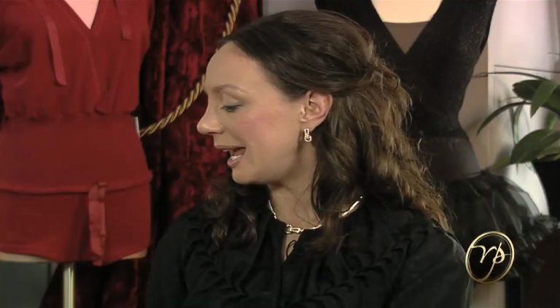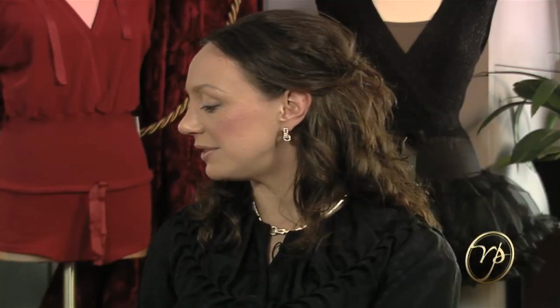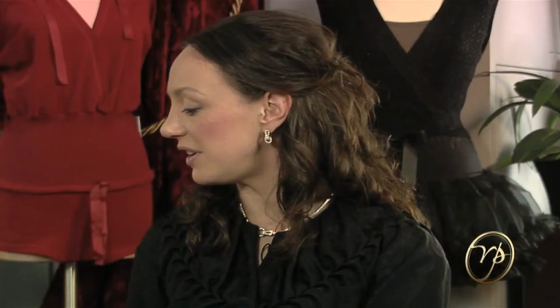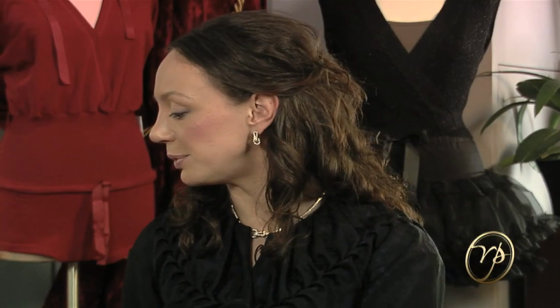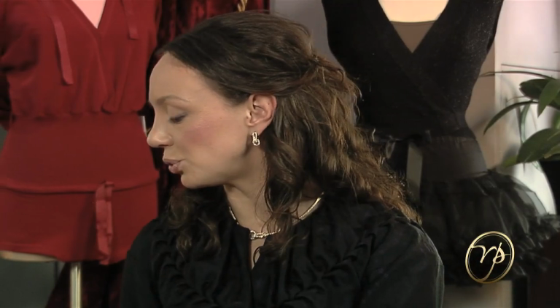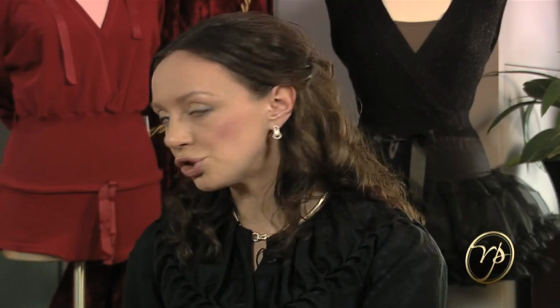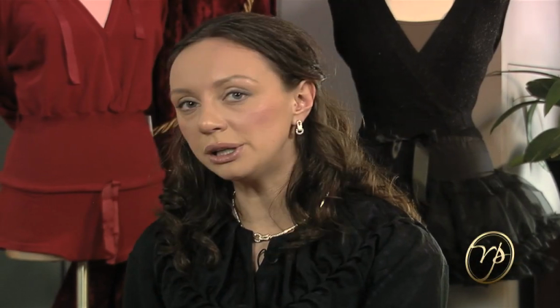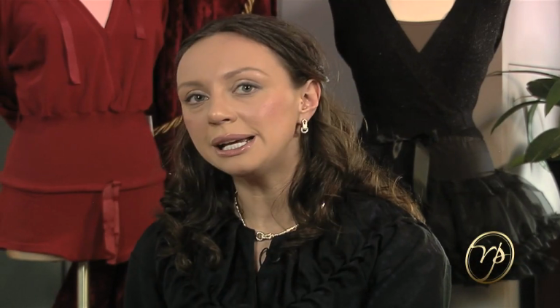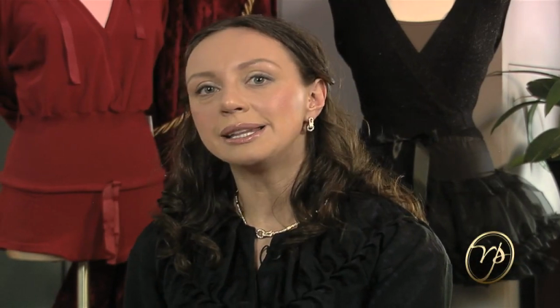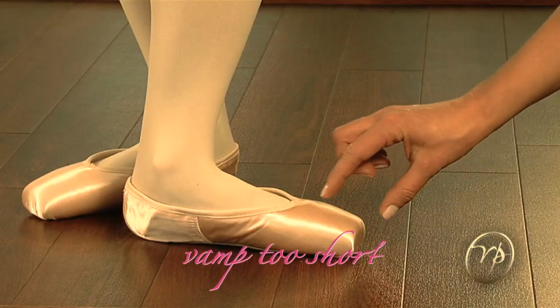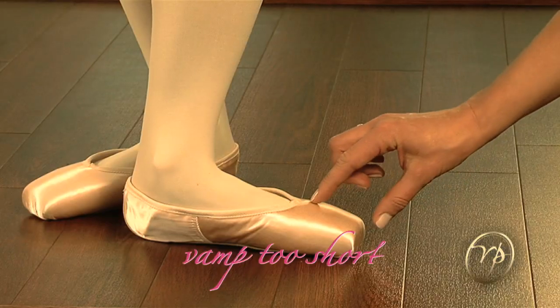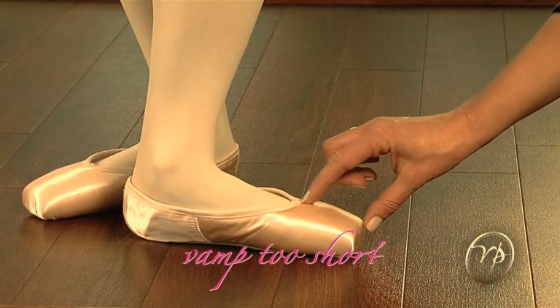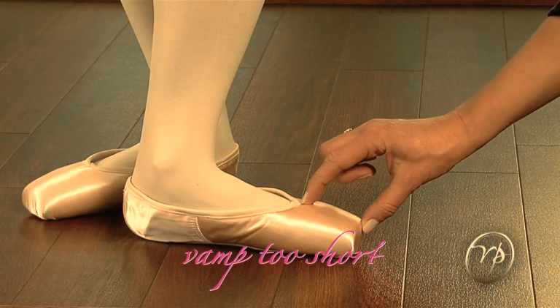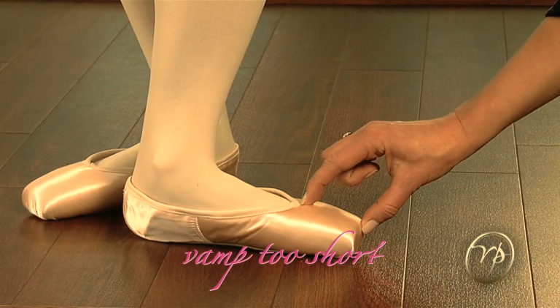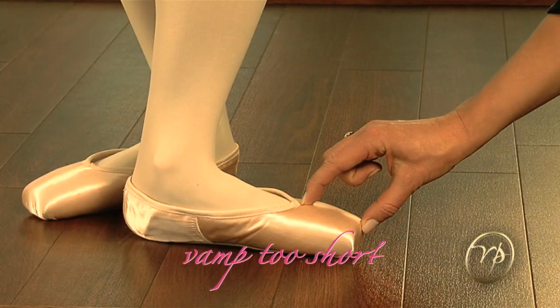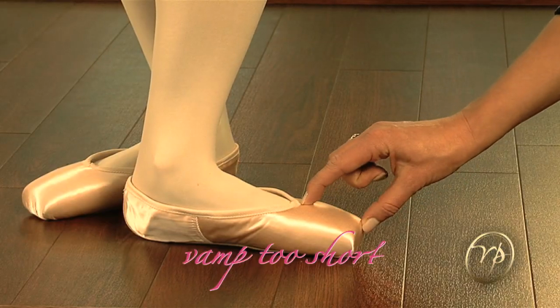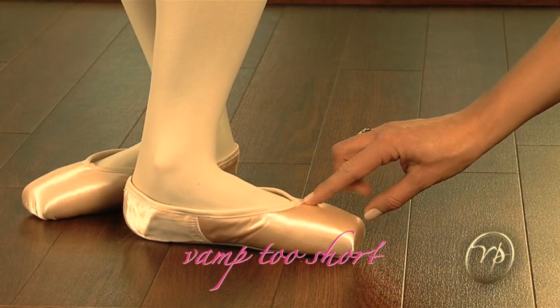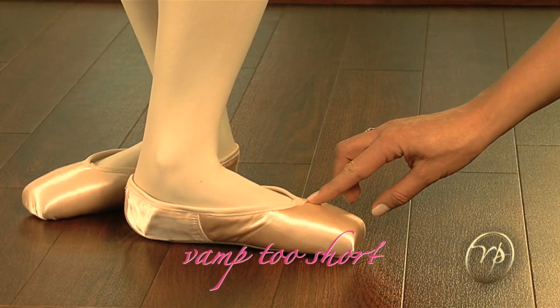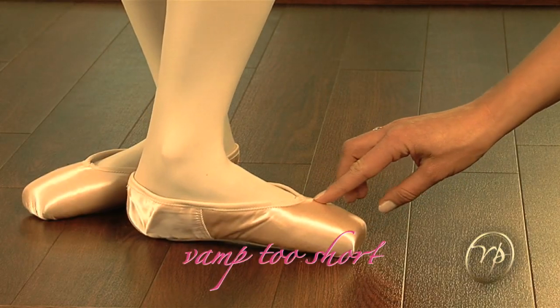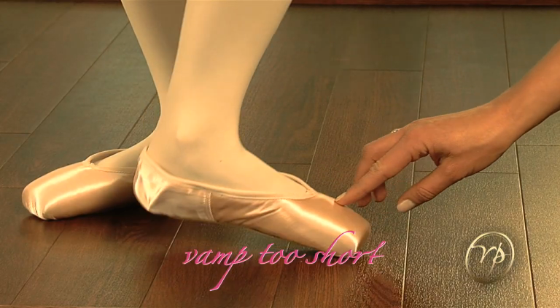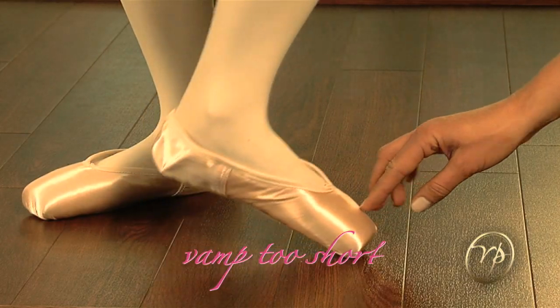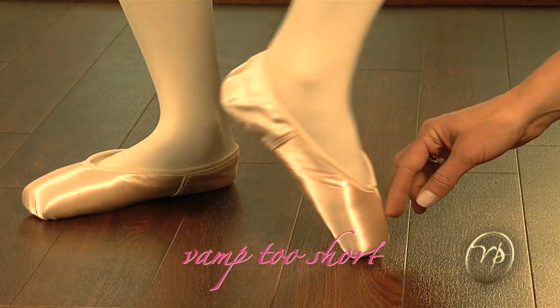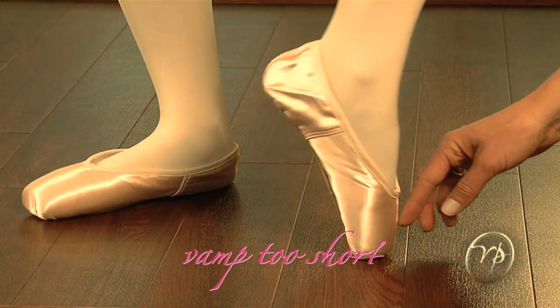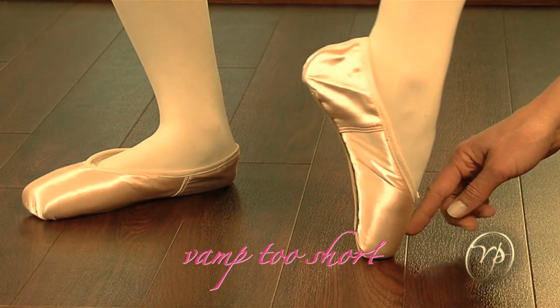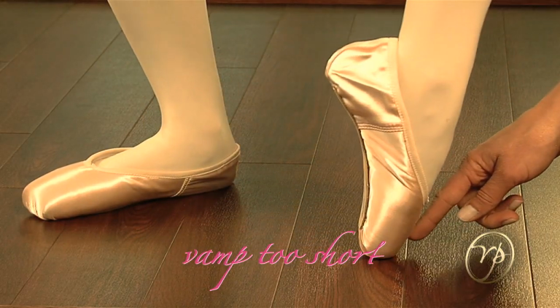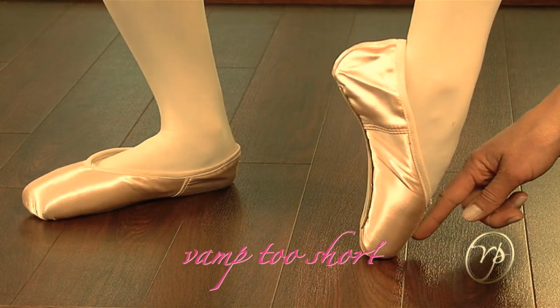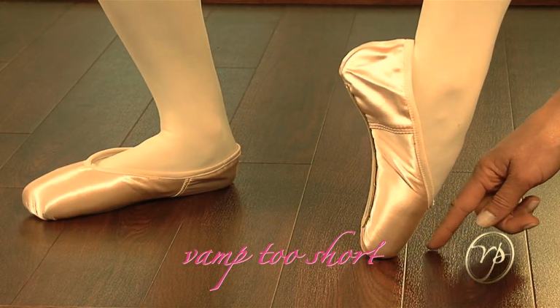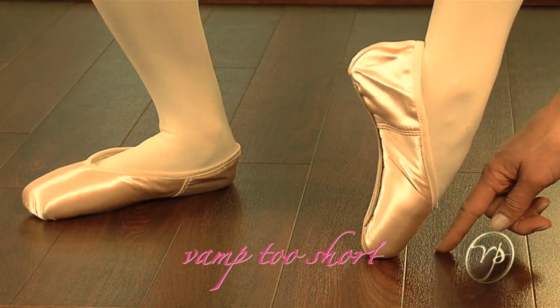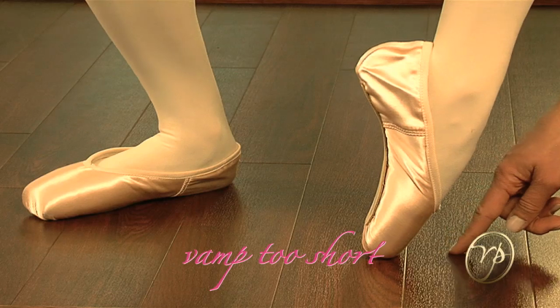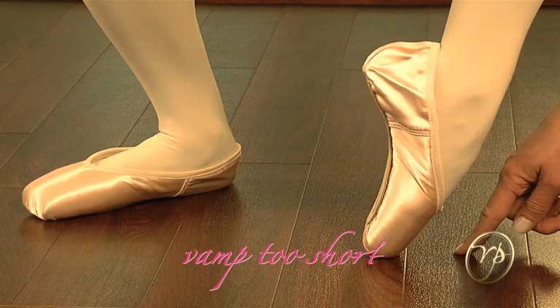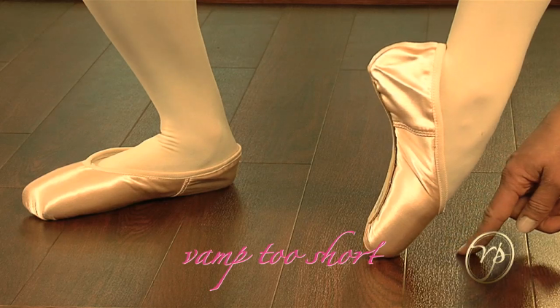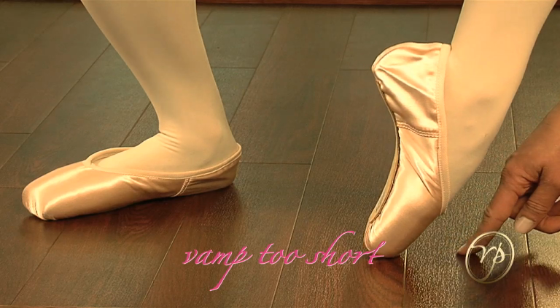If the vamp is too short, the dancer wouldn't have enough support. She might roll too far forward on pointe.